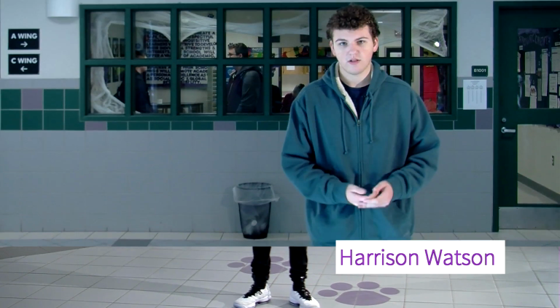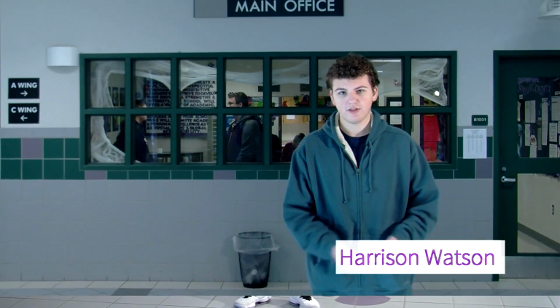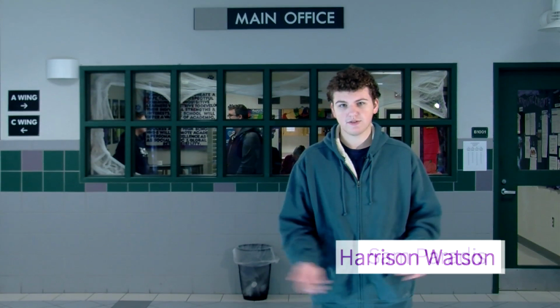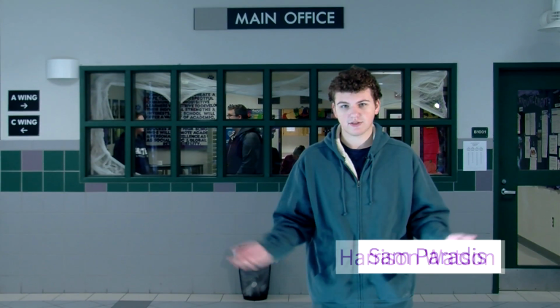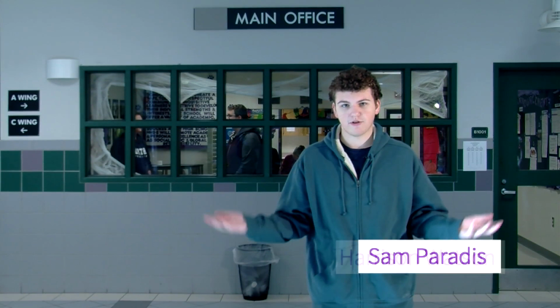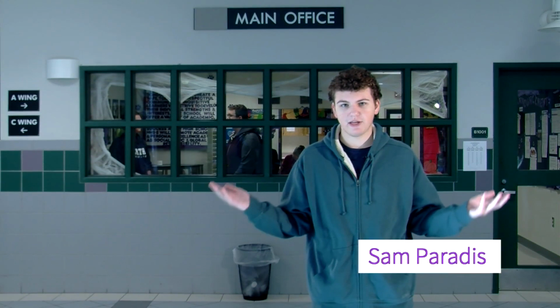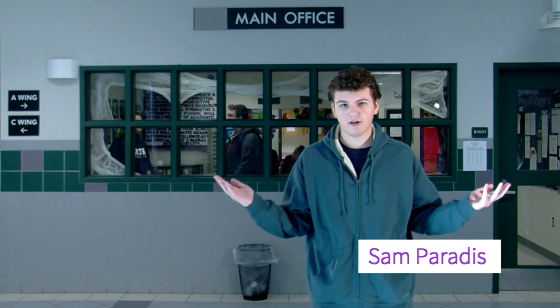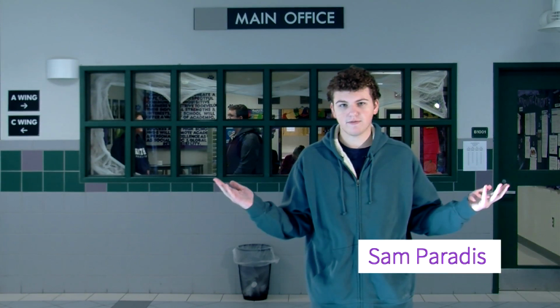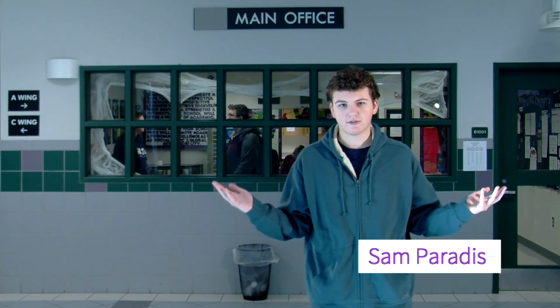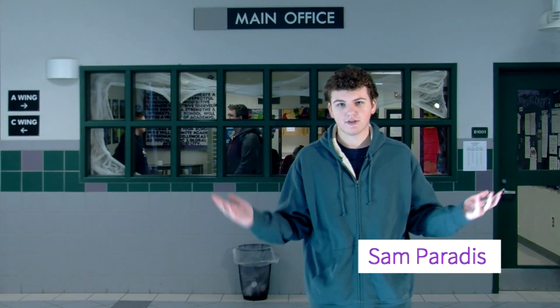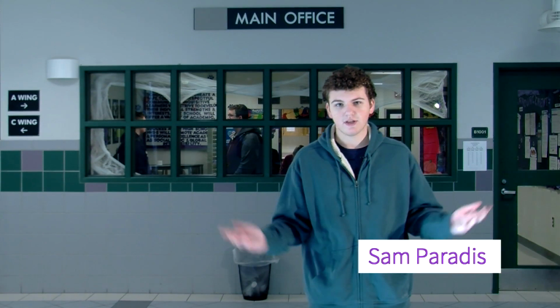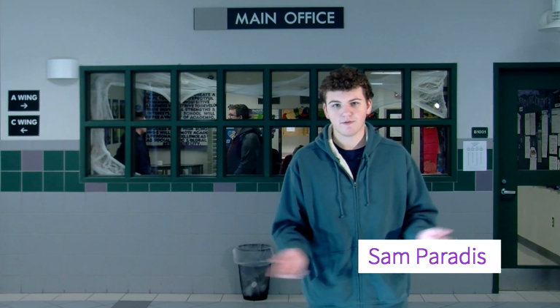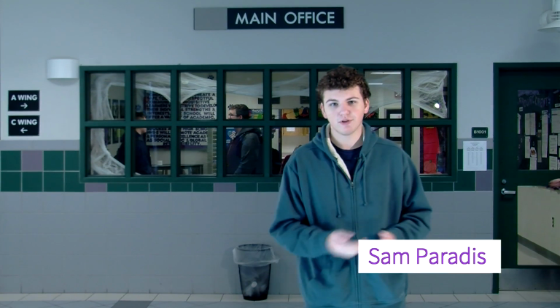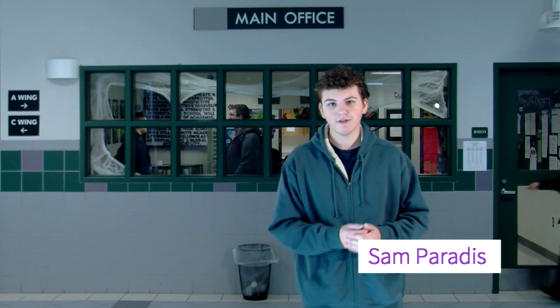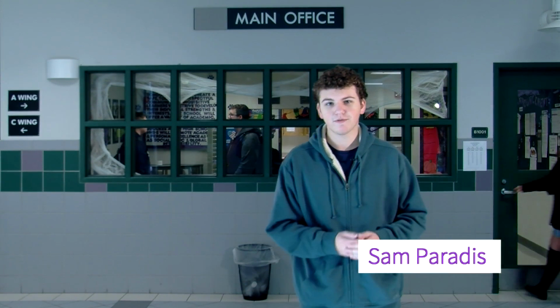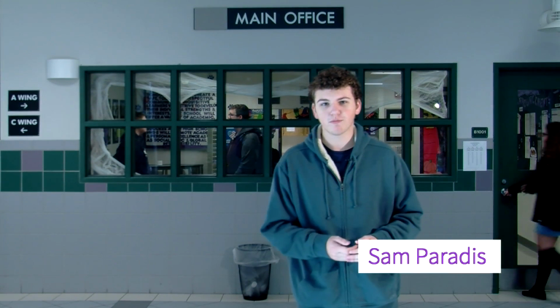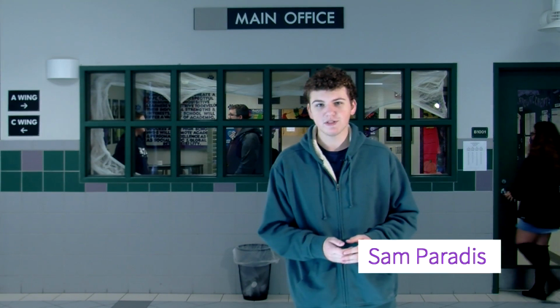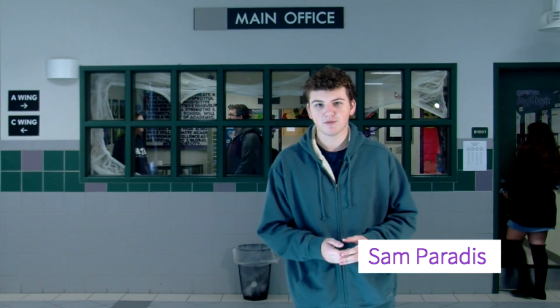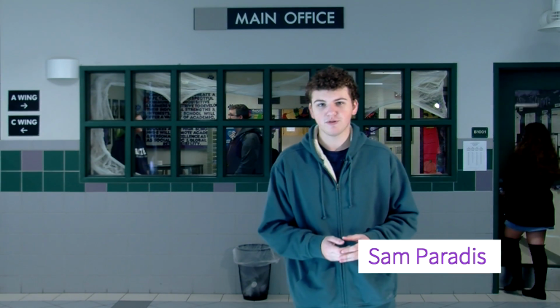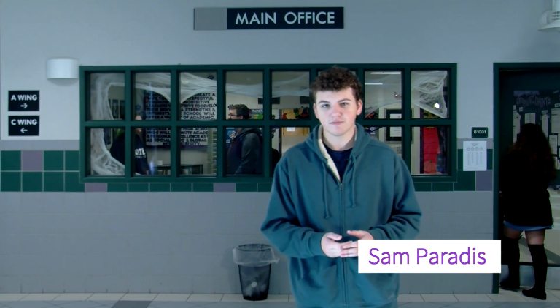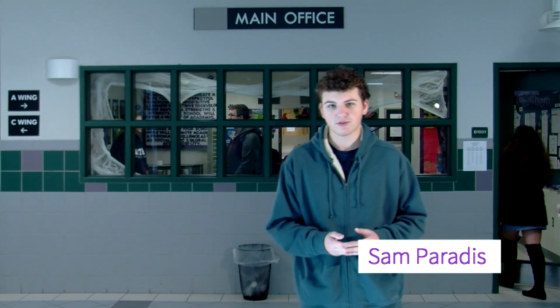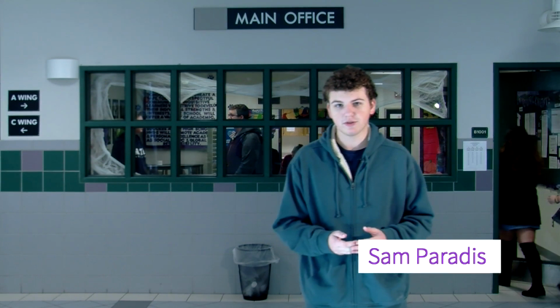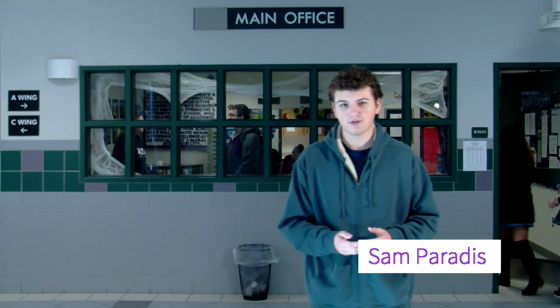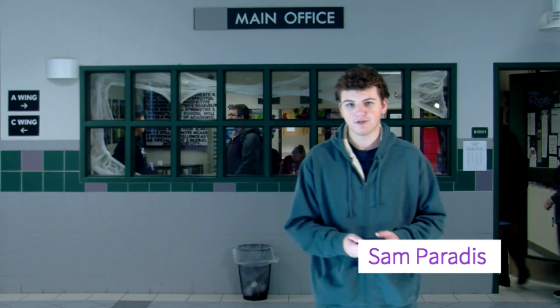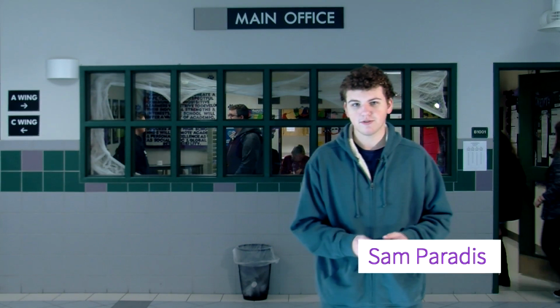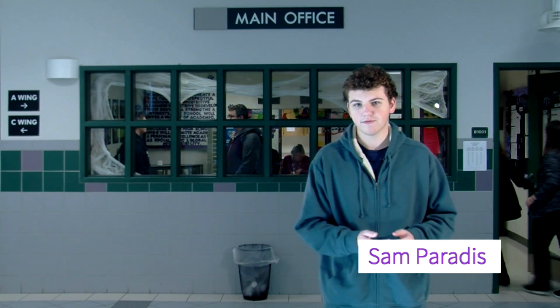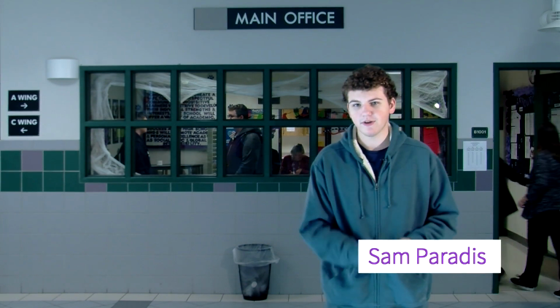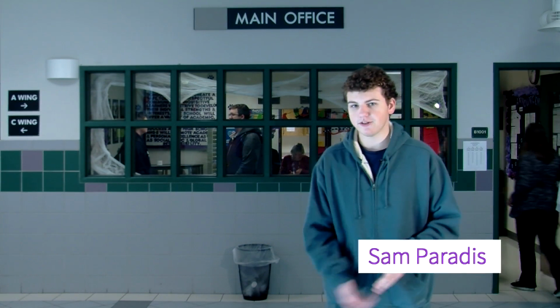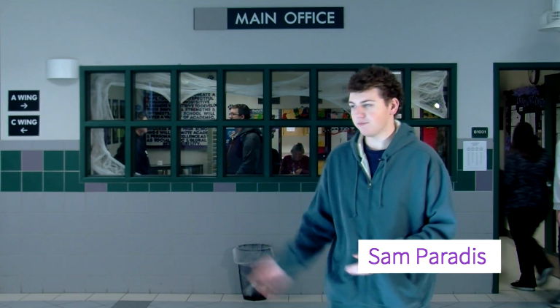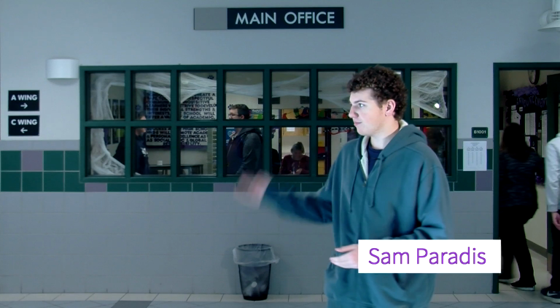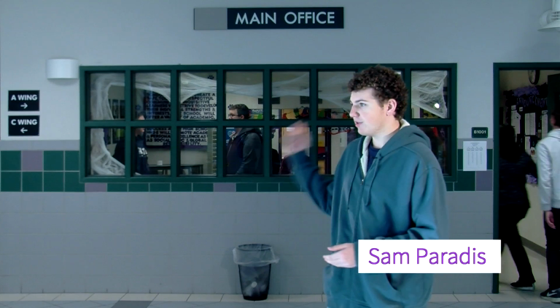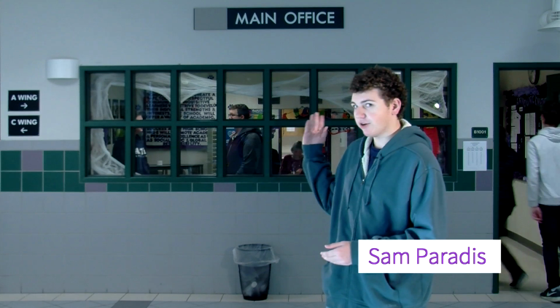This is our main office. If you're looking for our principal, Mr. Richard, you can find him here.